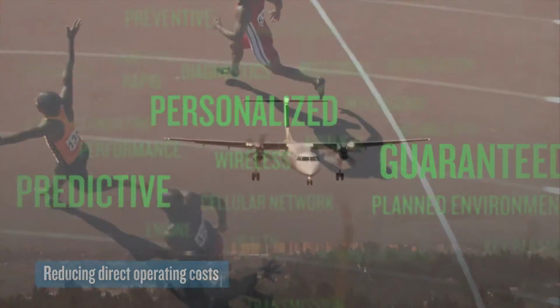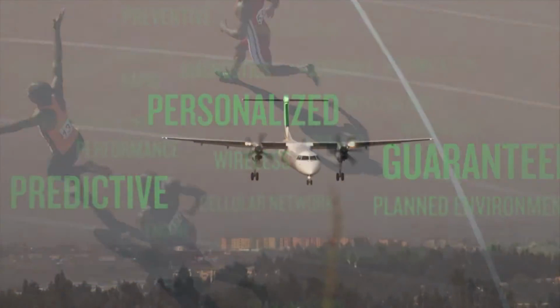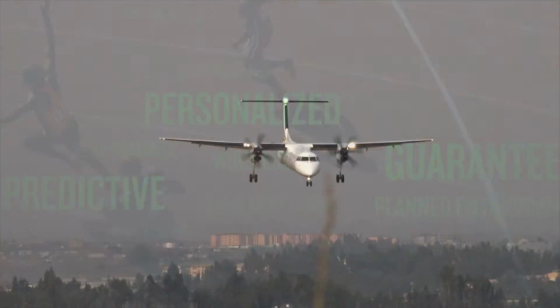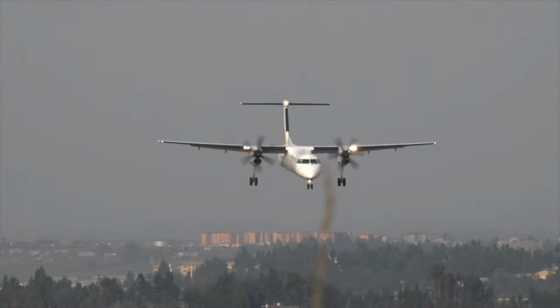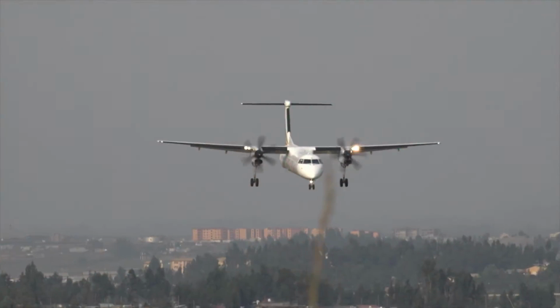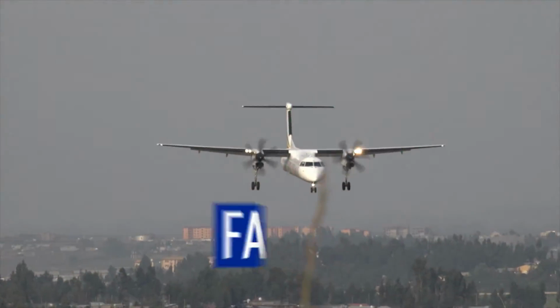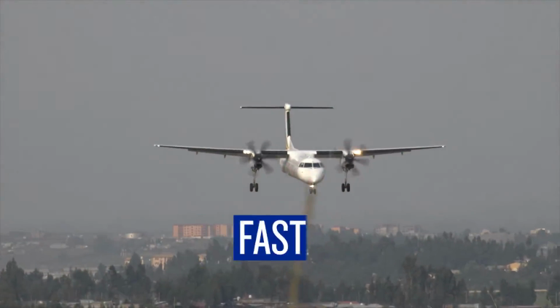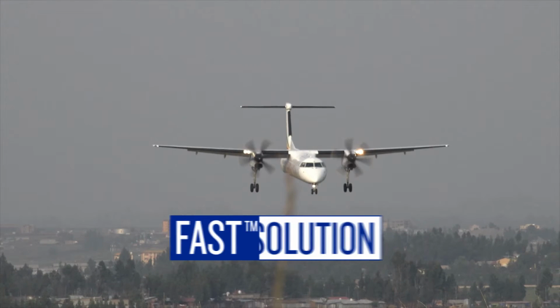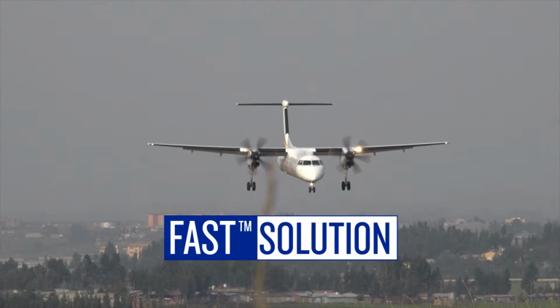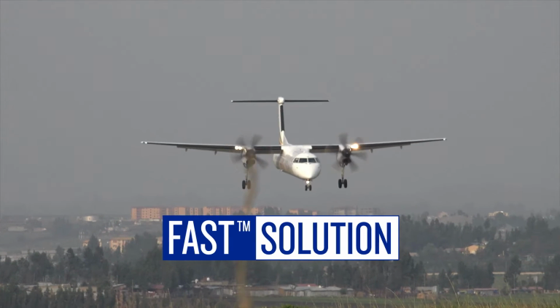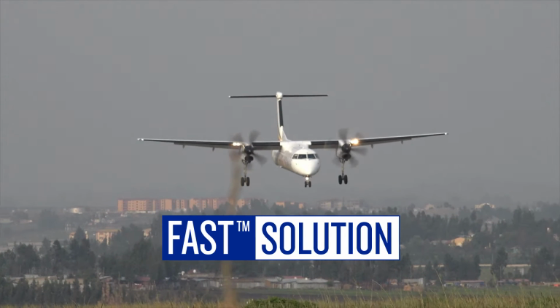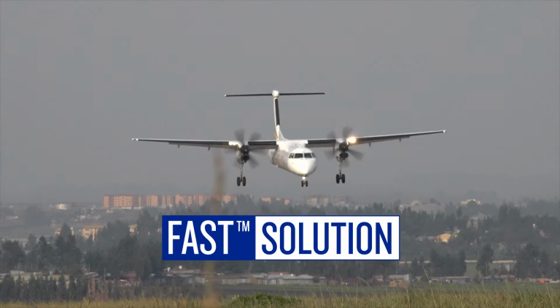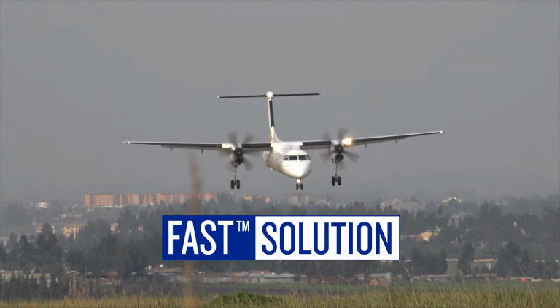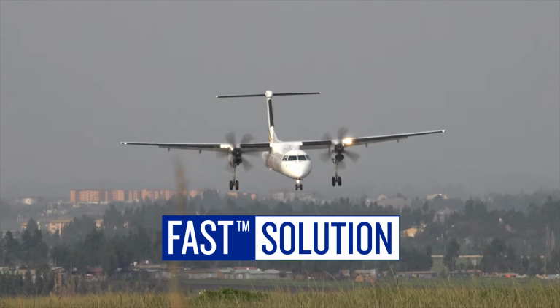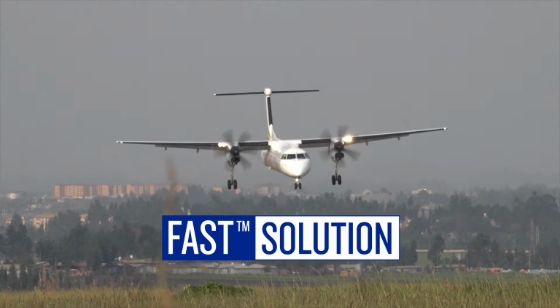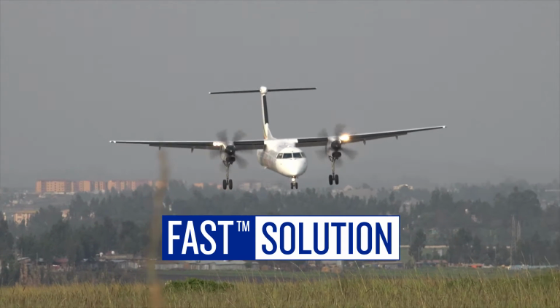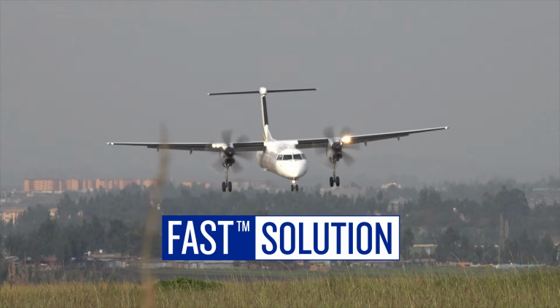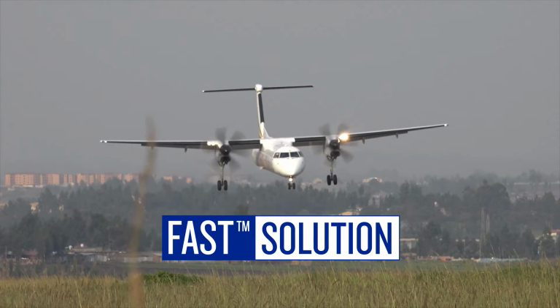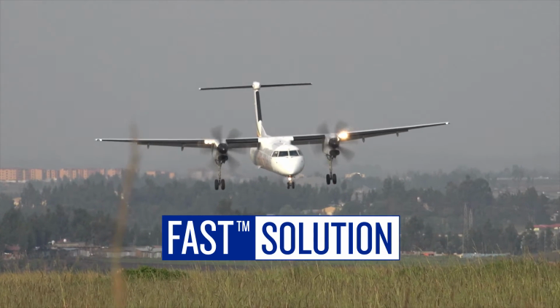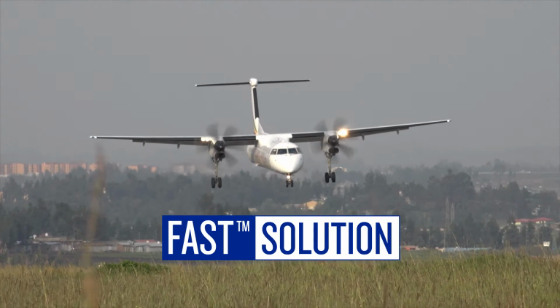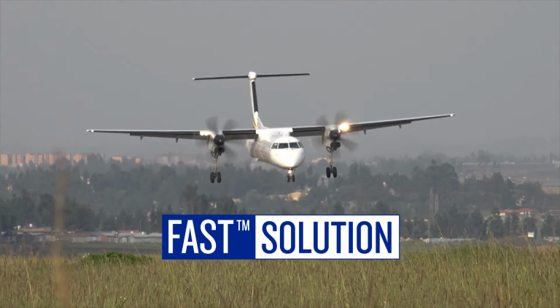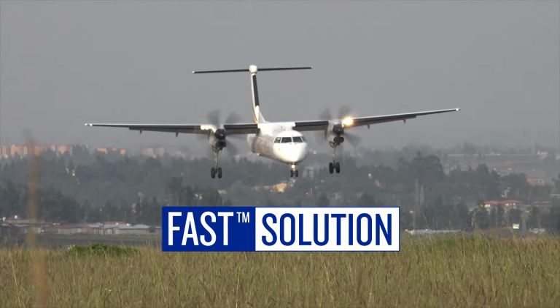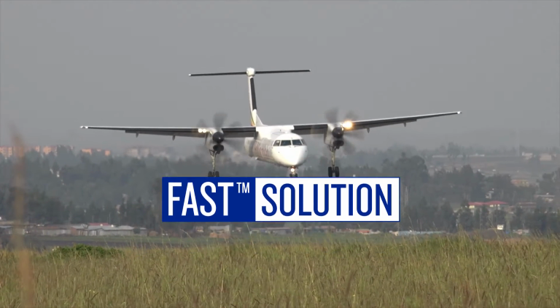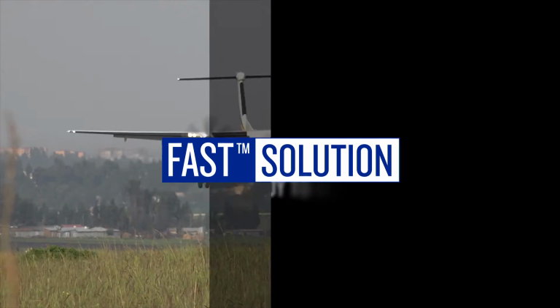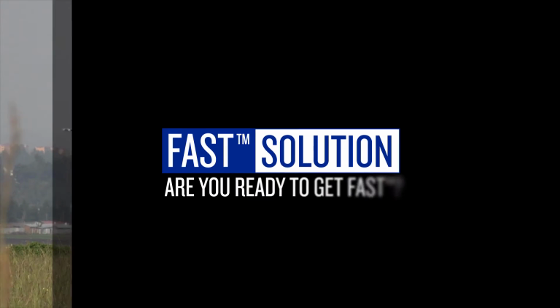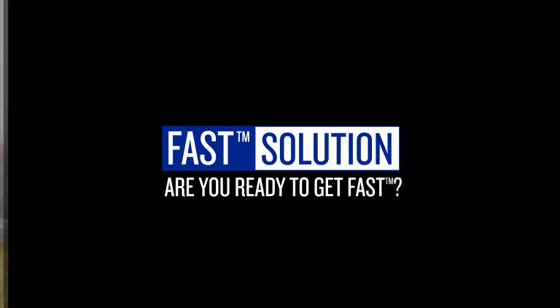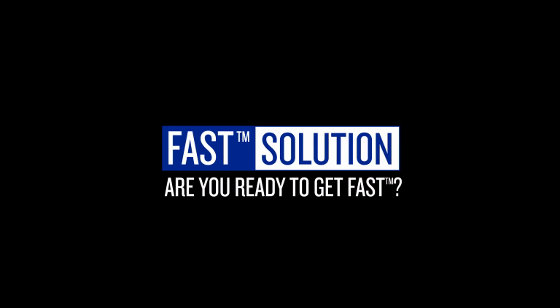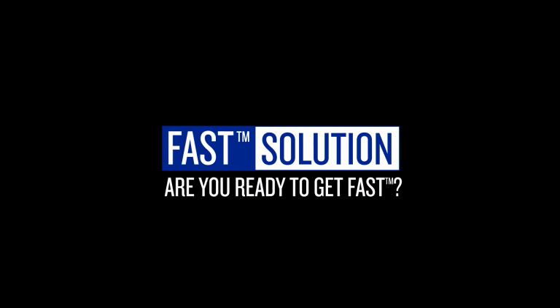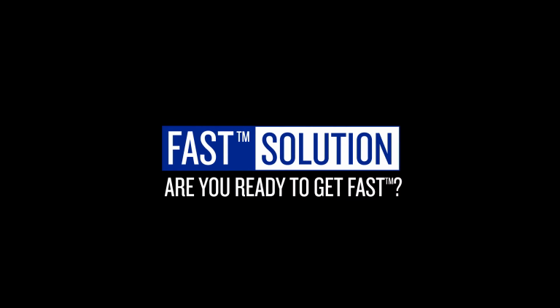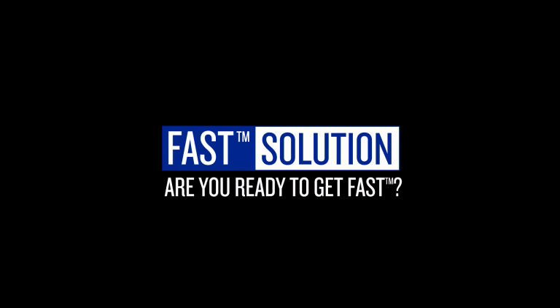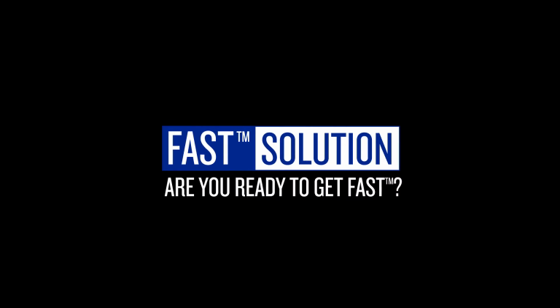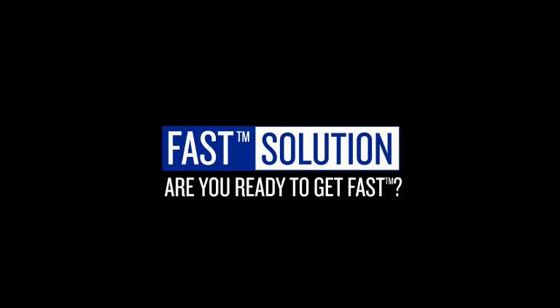Get a head start with FAST. Are you ready to get FAST?